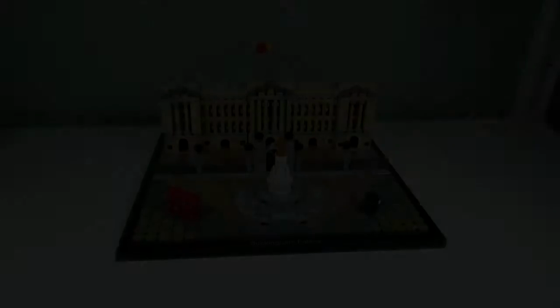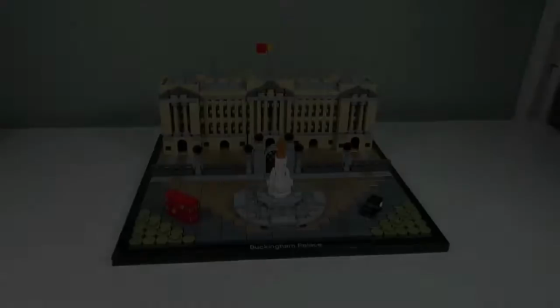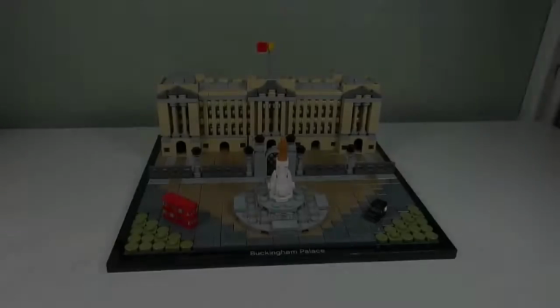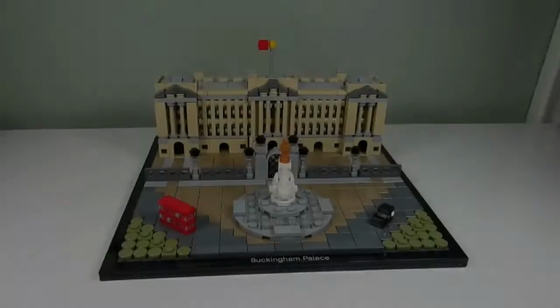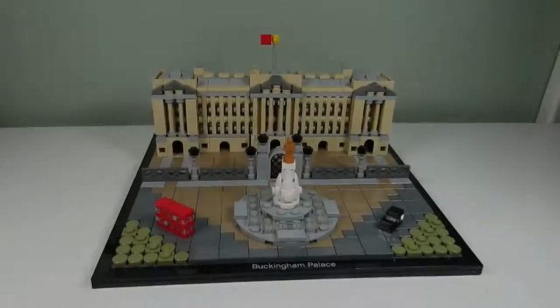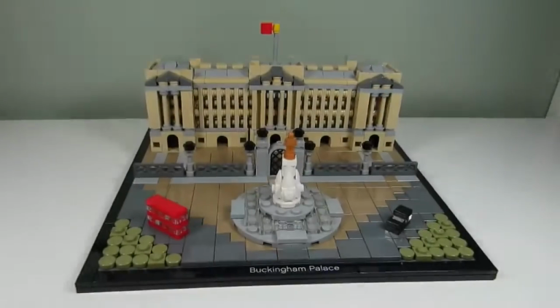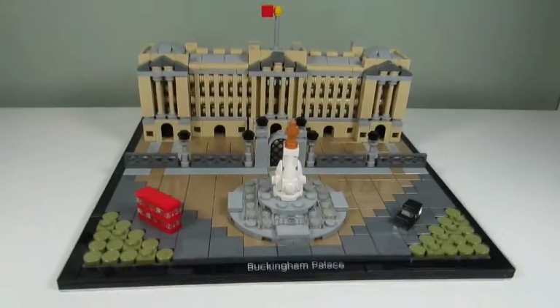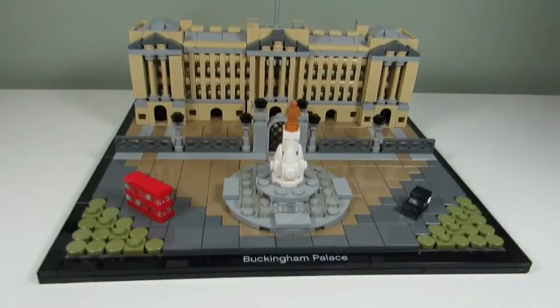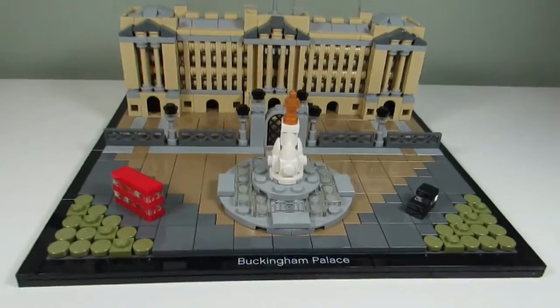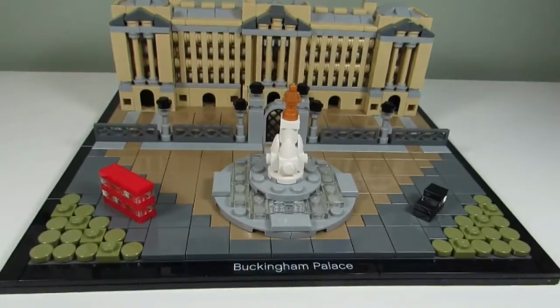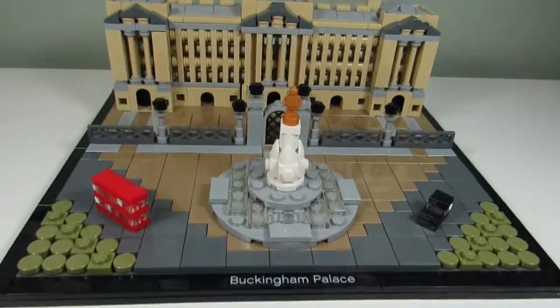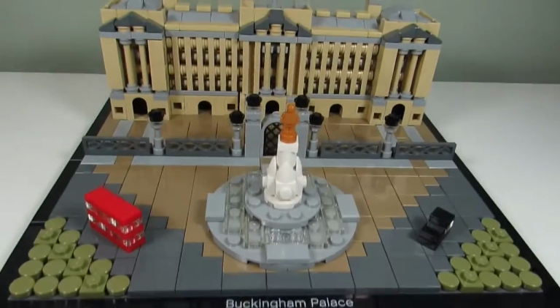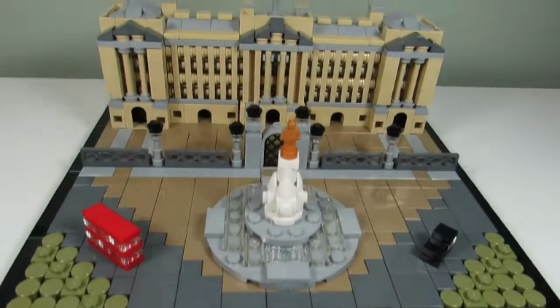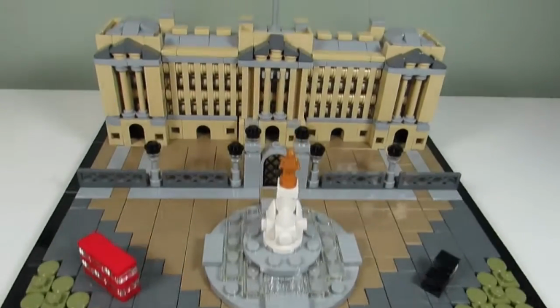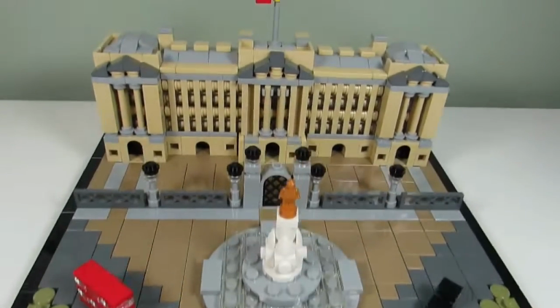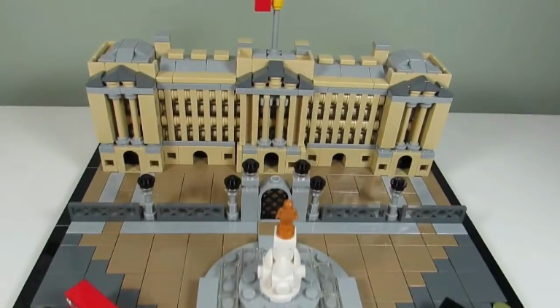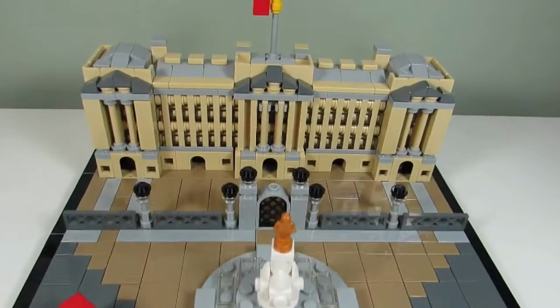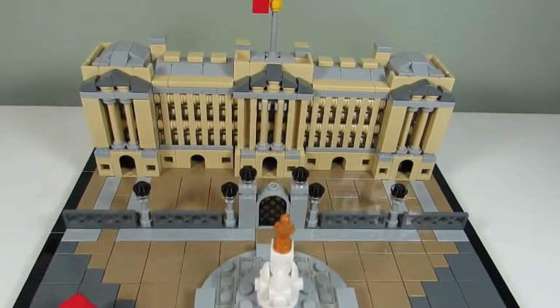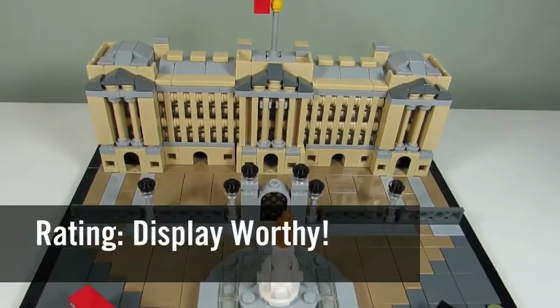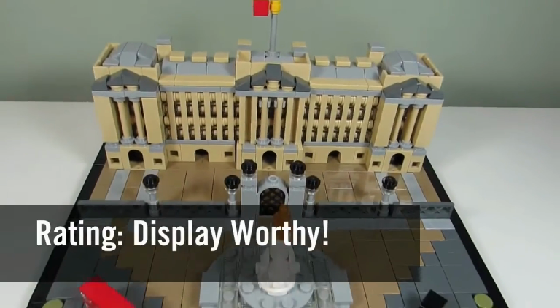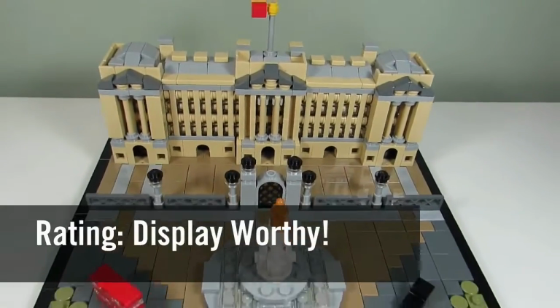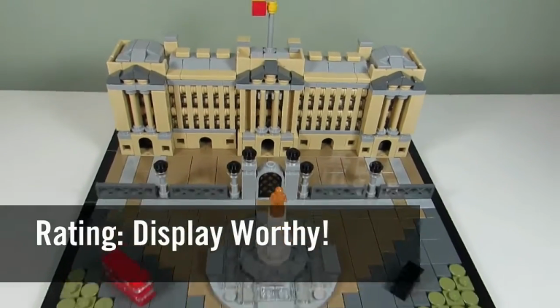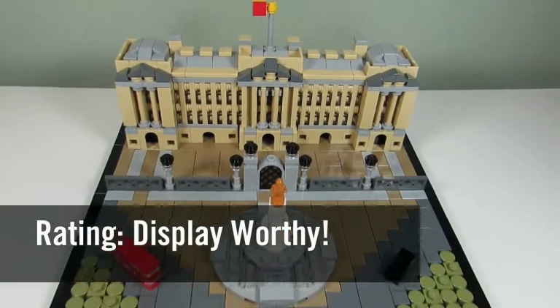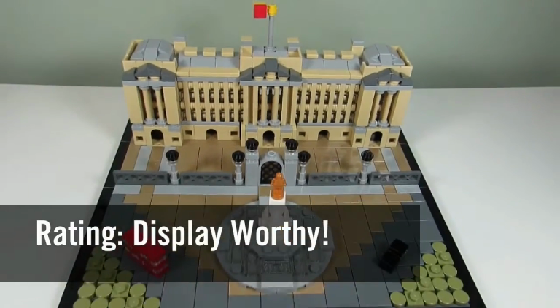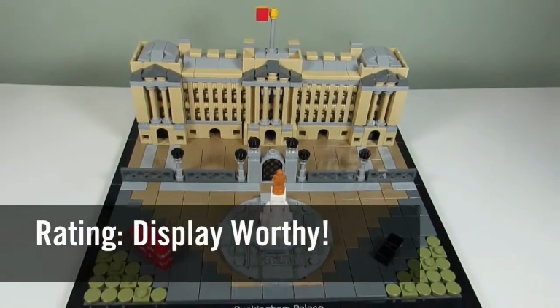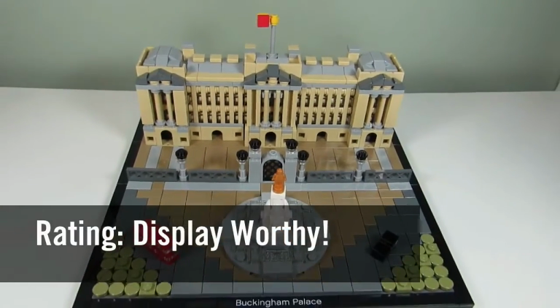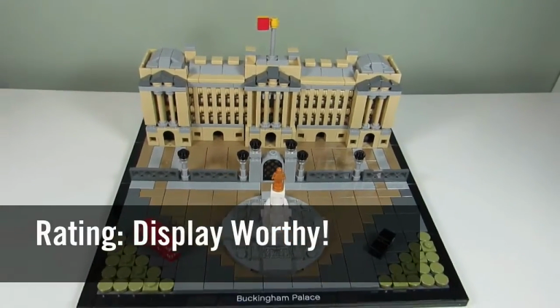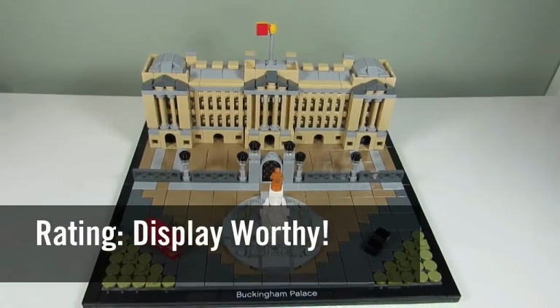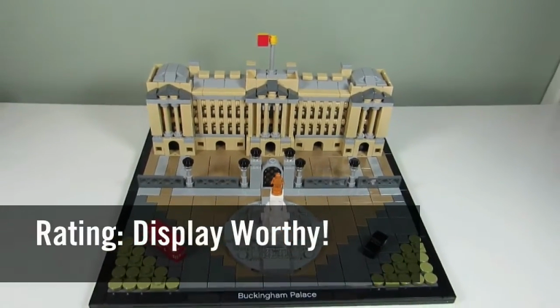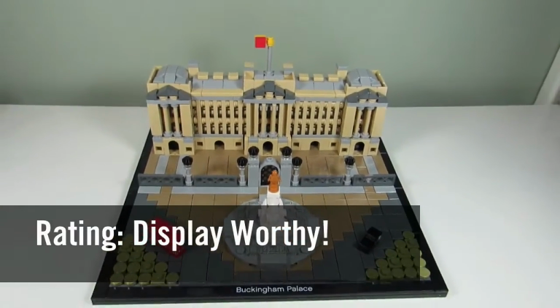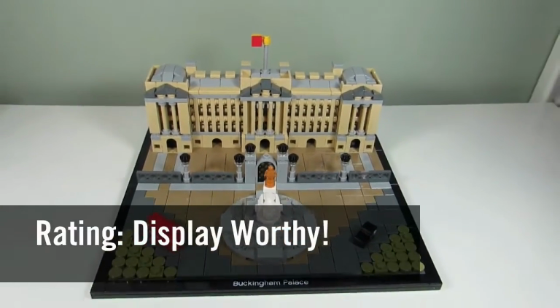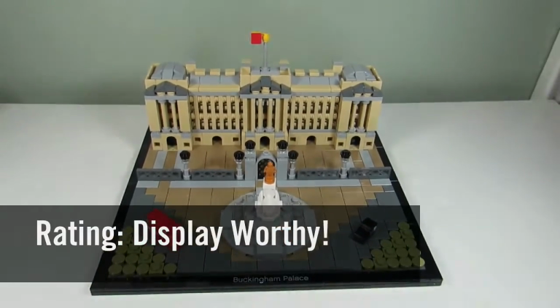If I were to rate this set I would say it was display worthy.